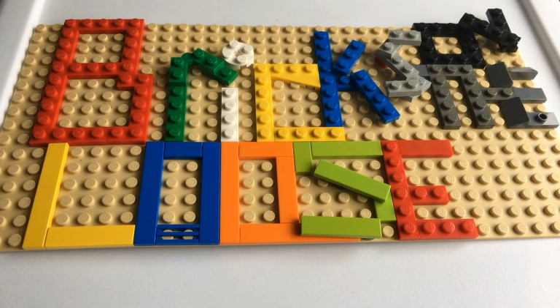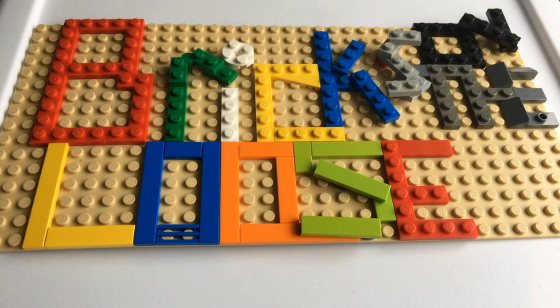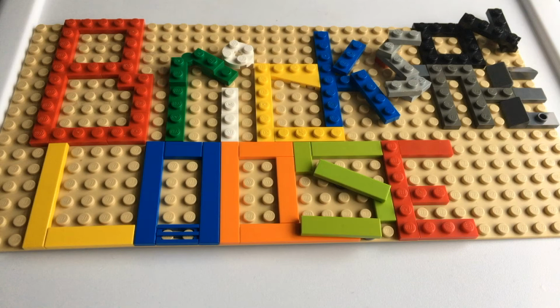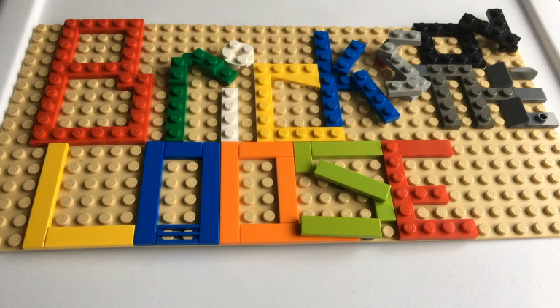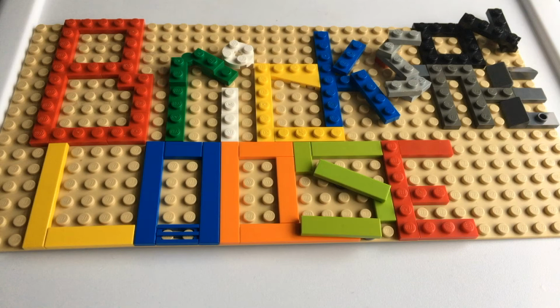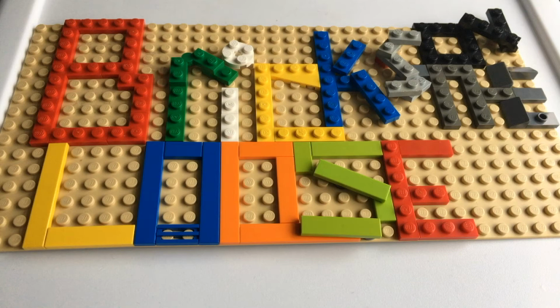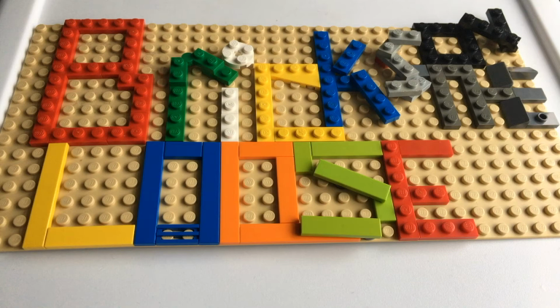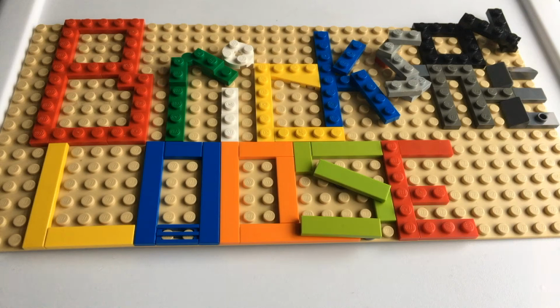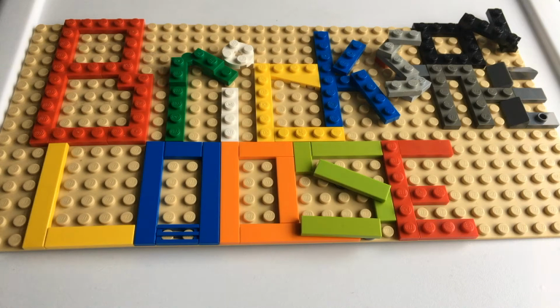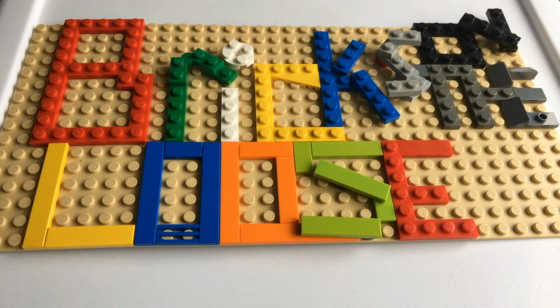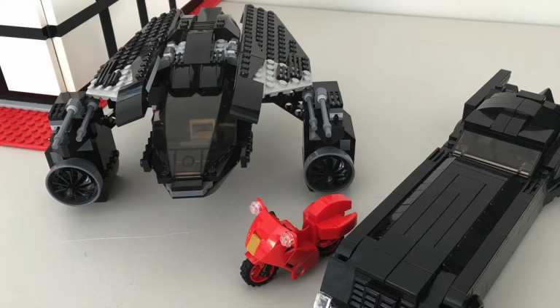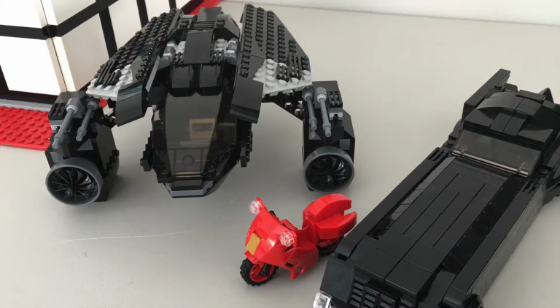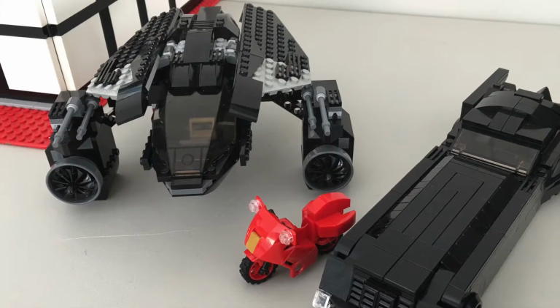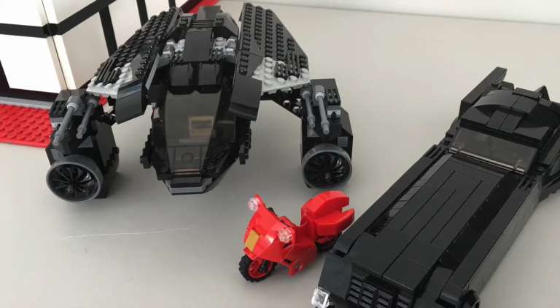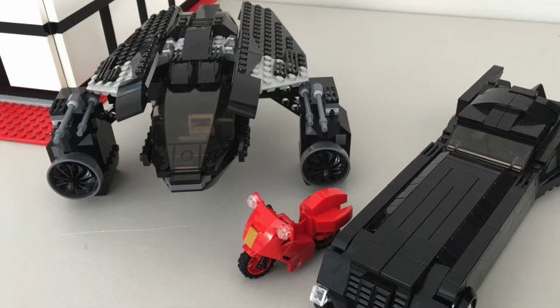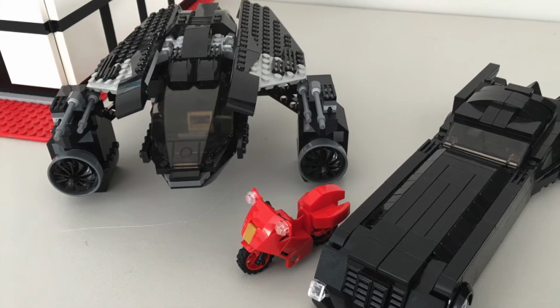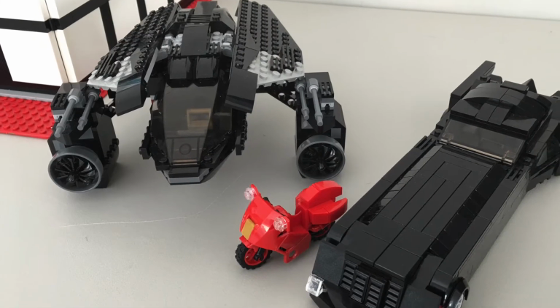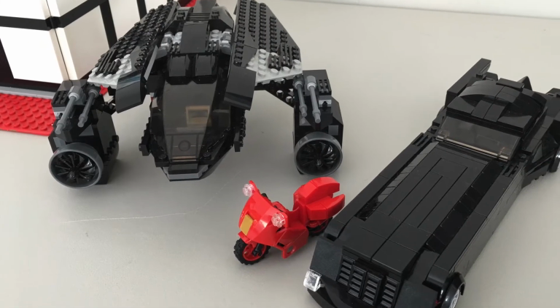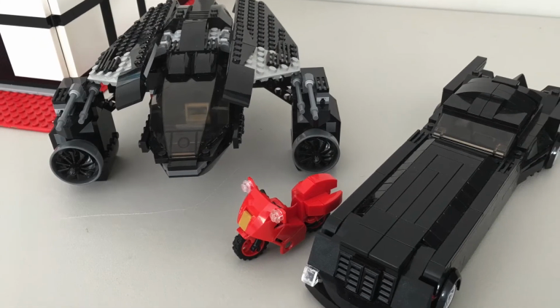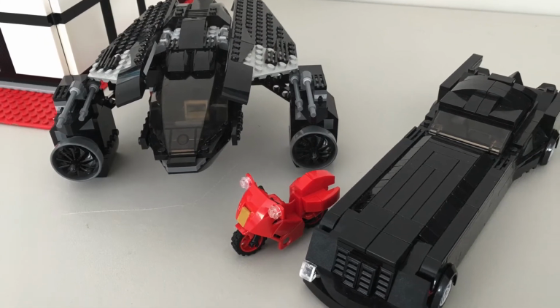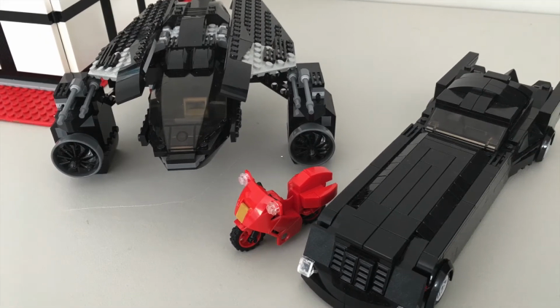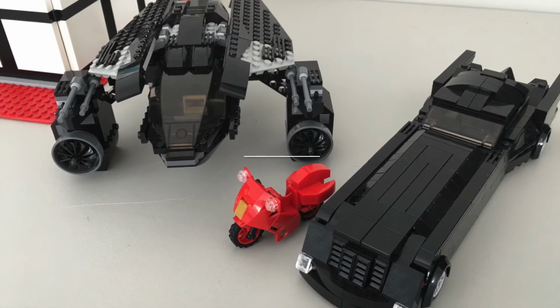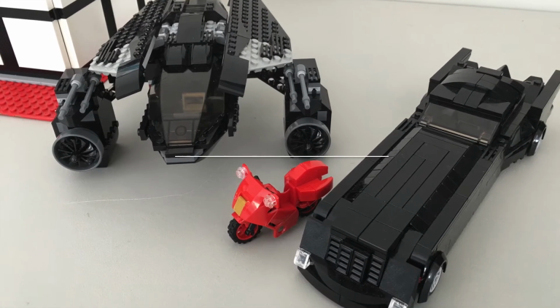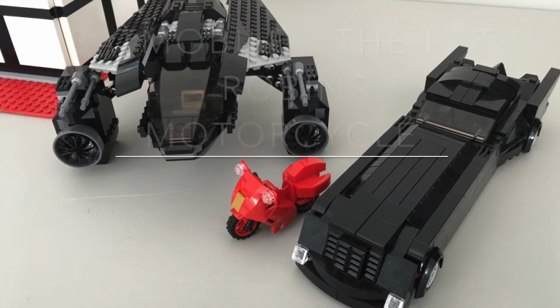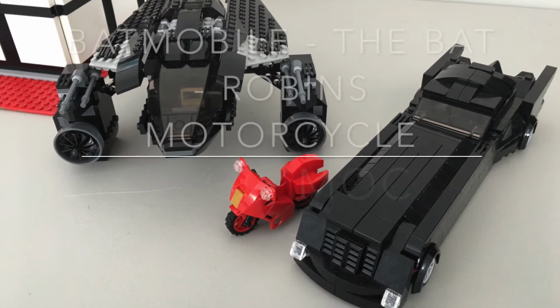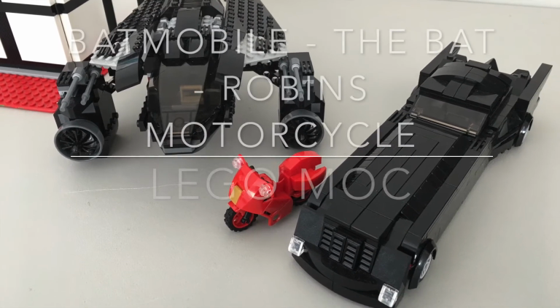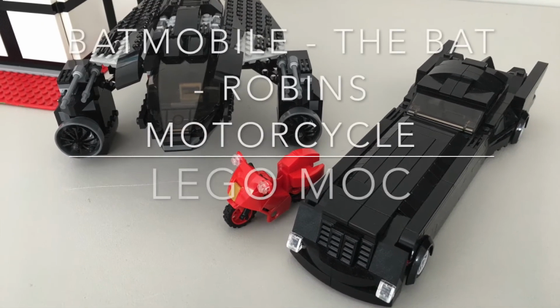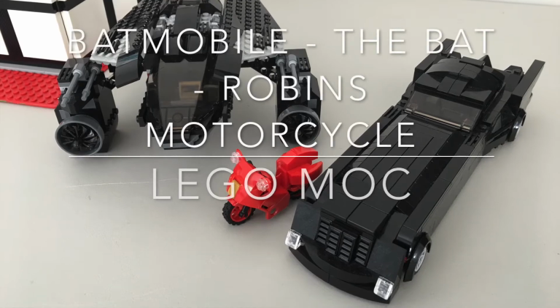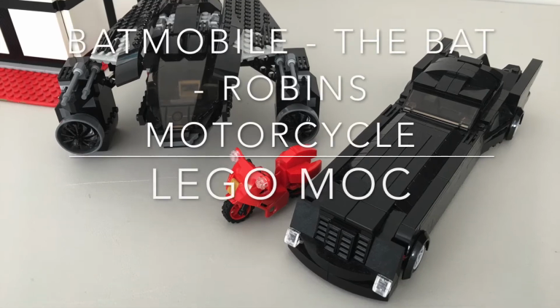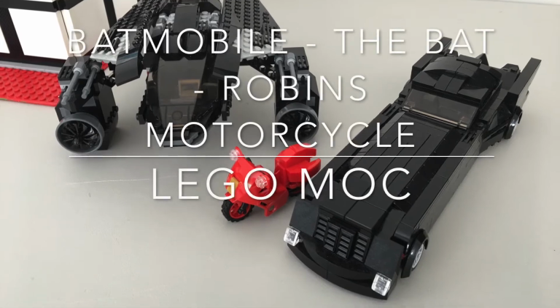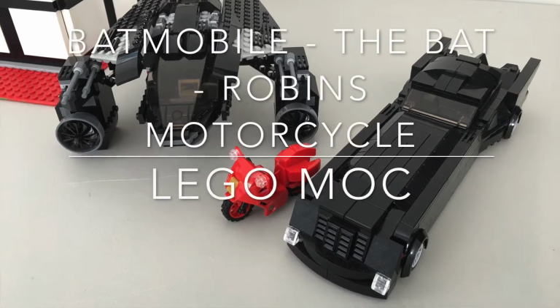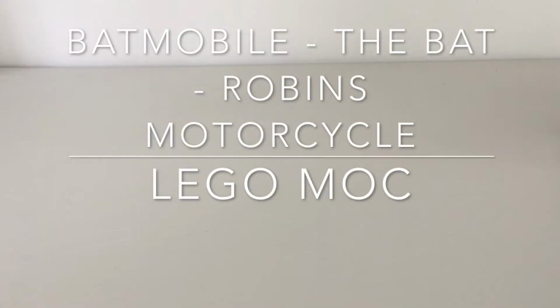Bricks on the loose! Today we're going to be taking a look at a couple of the custom Bat vehicles that we've got.